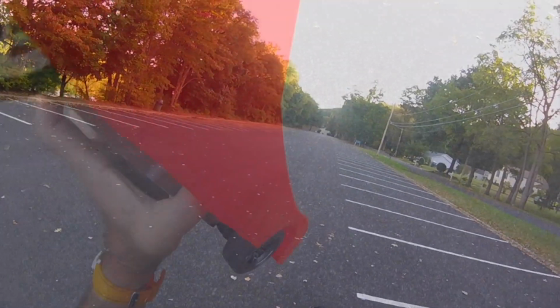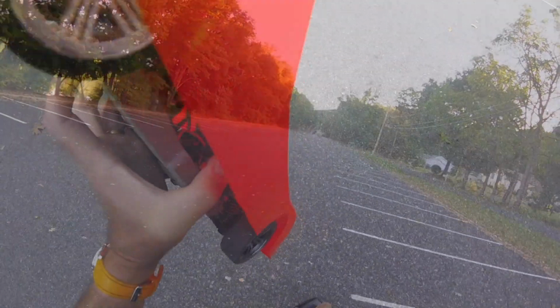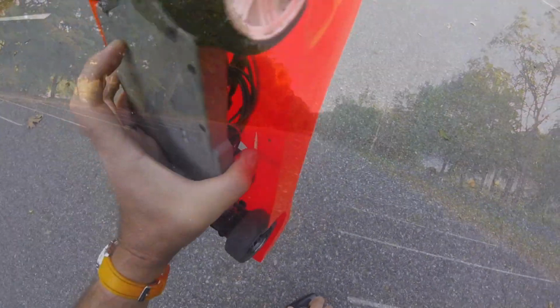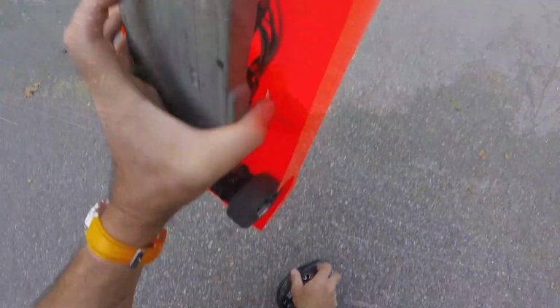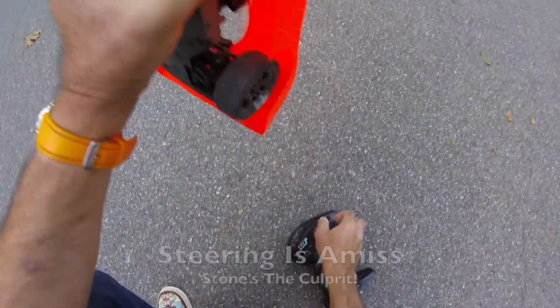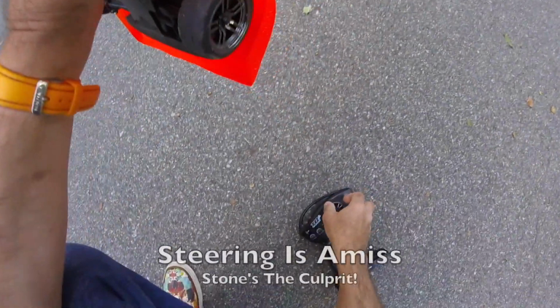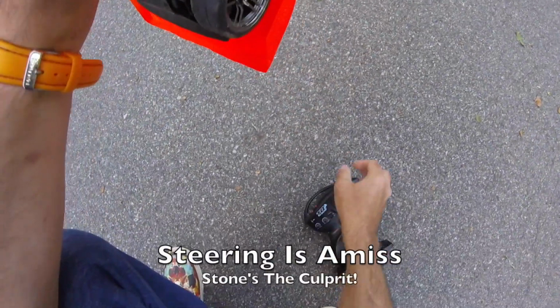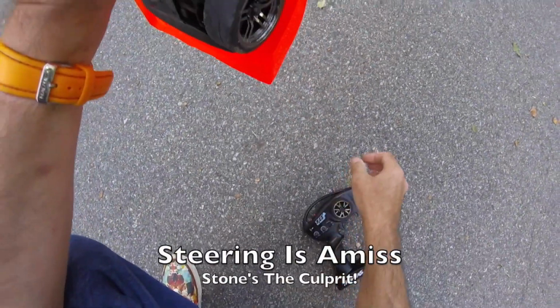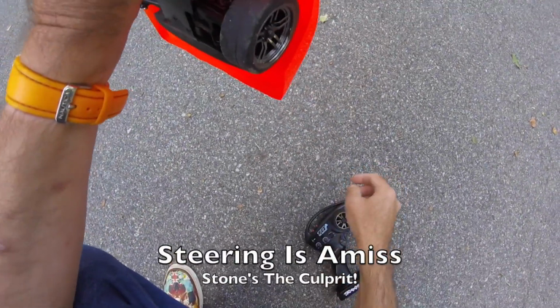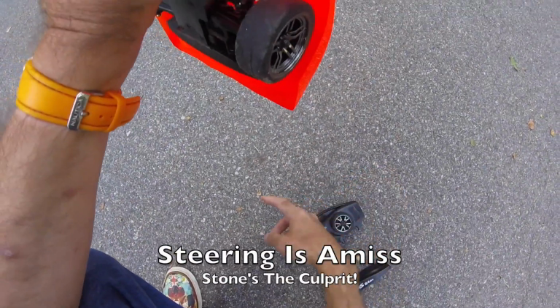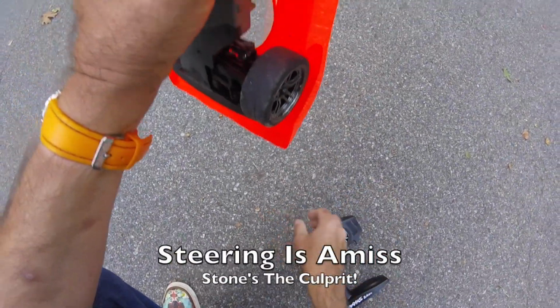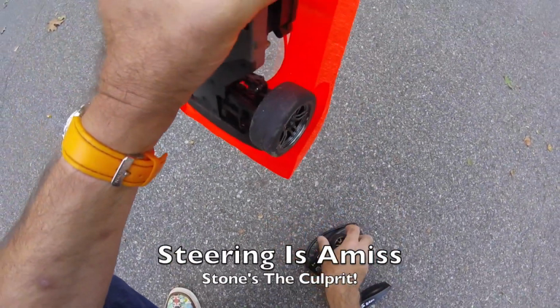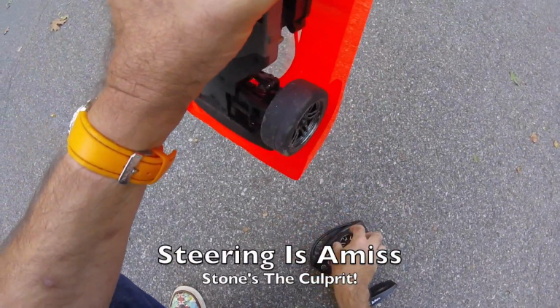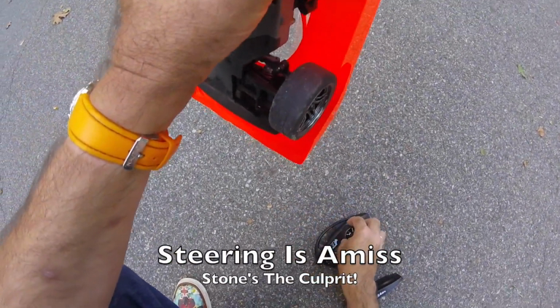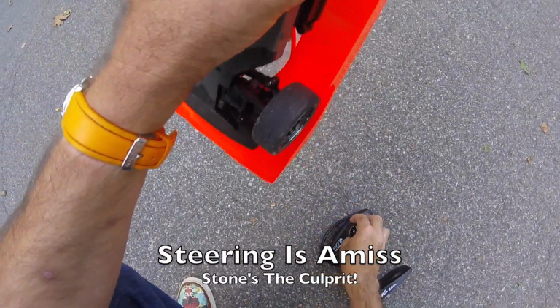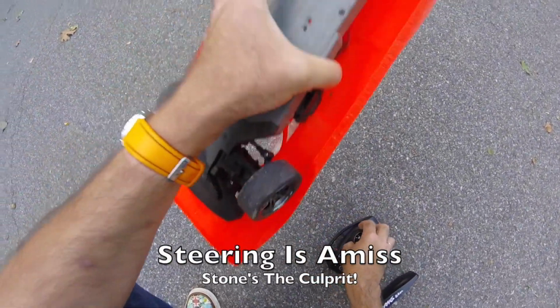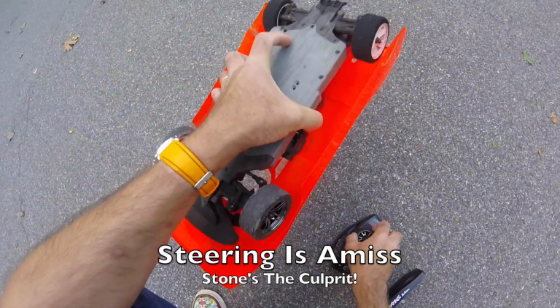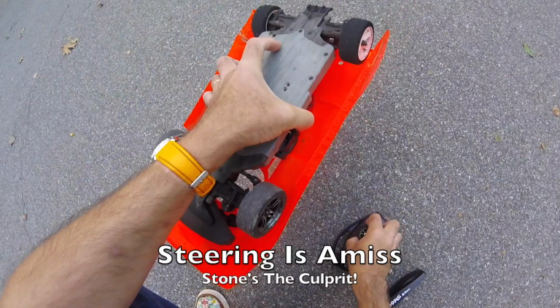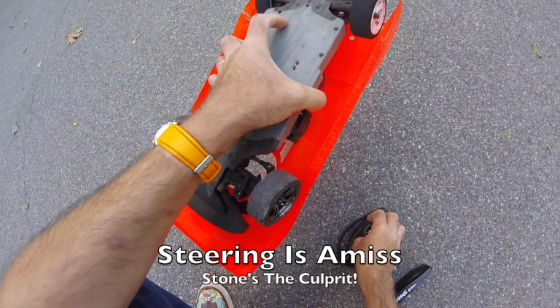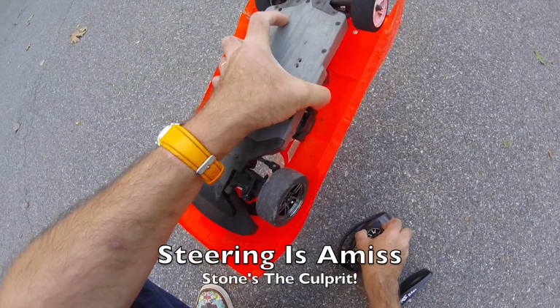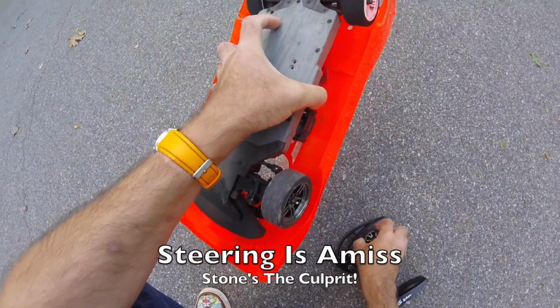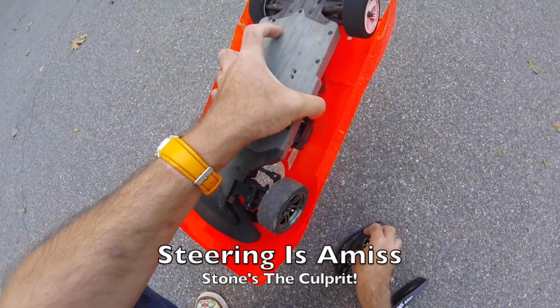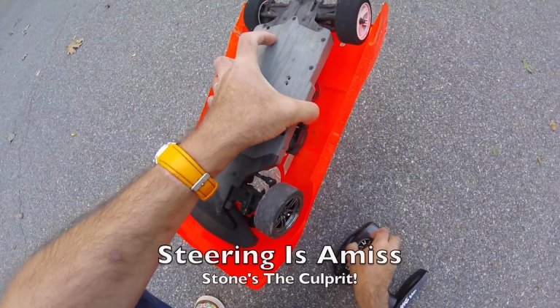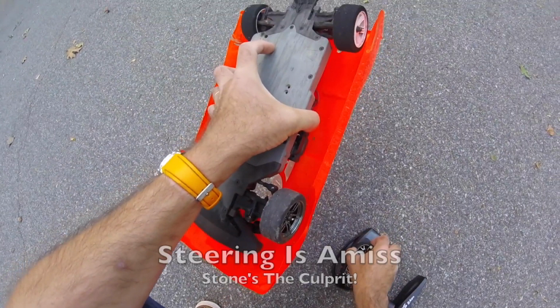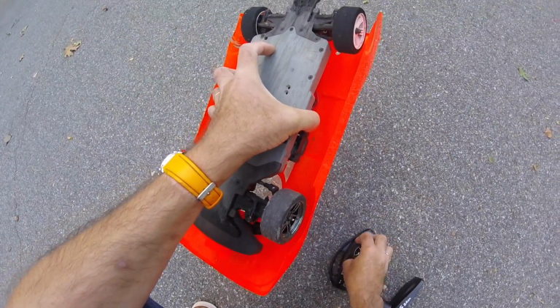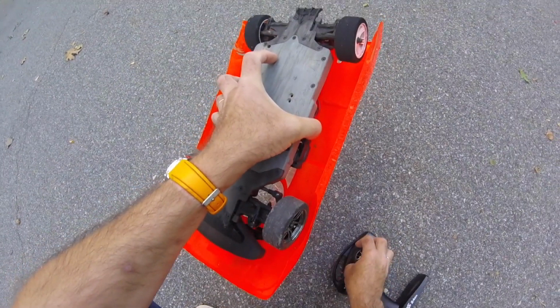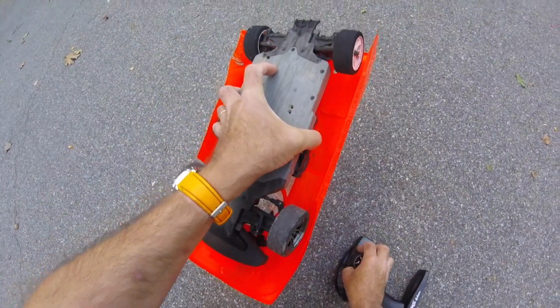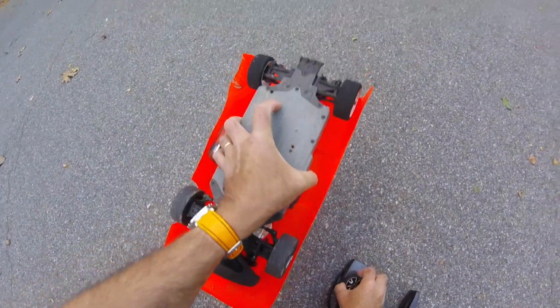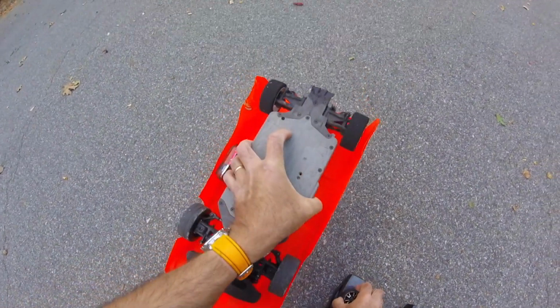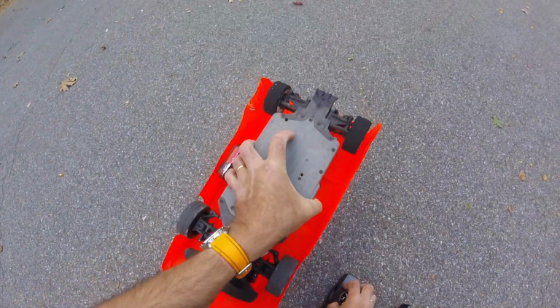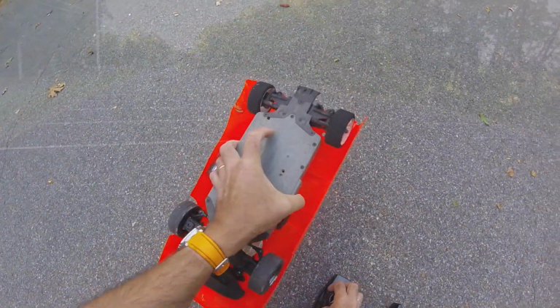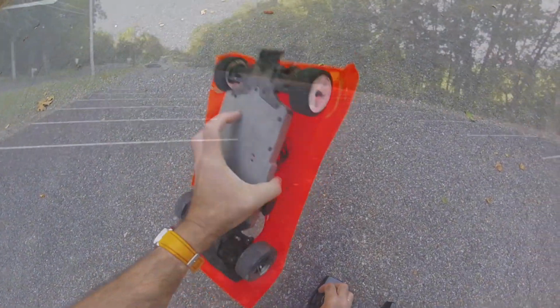And here is the problem — stones getting in there, which seems to be the main gripe with this car.